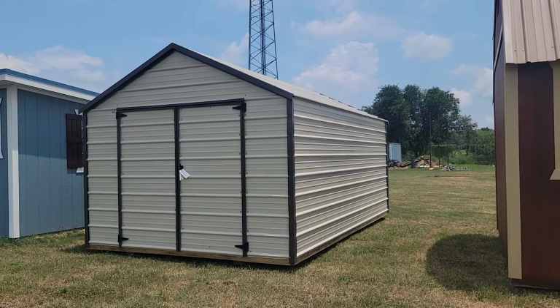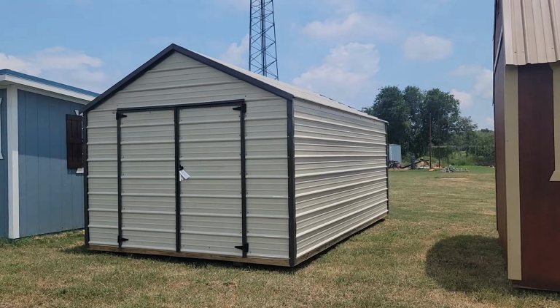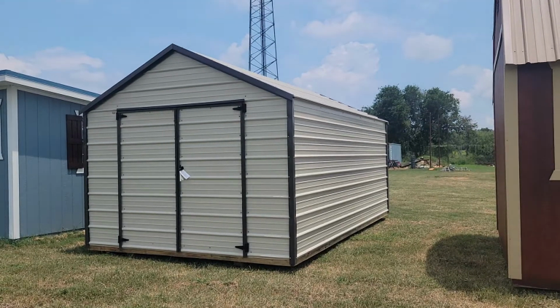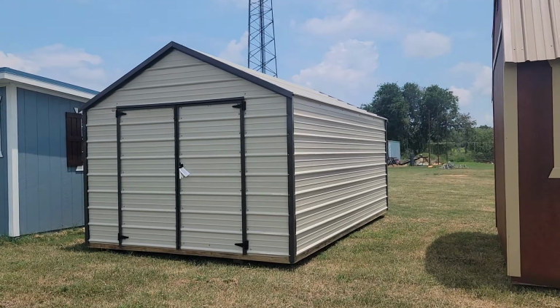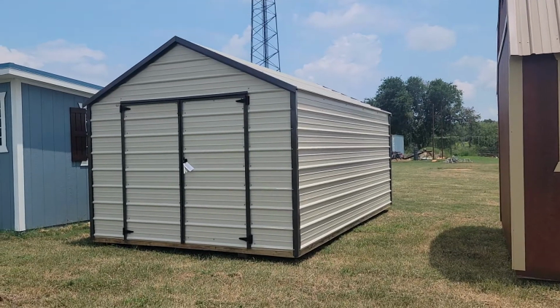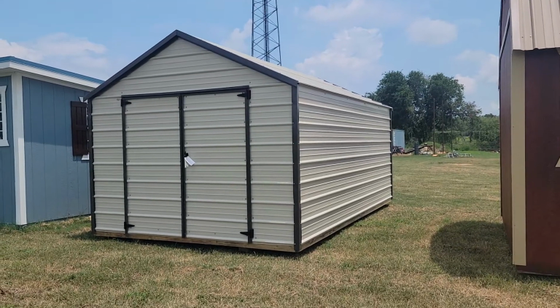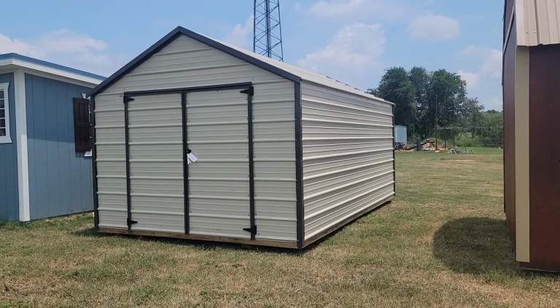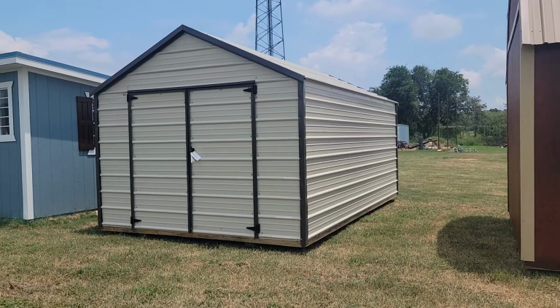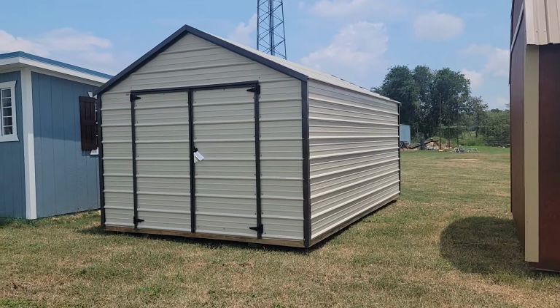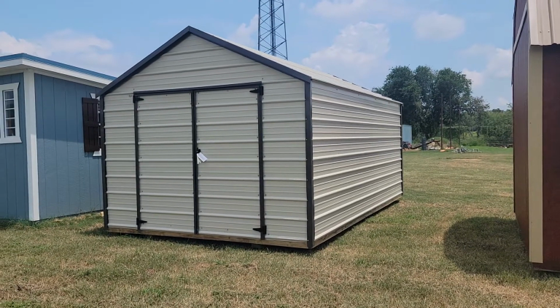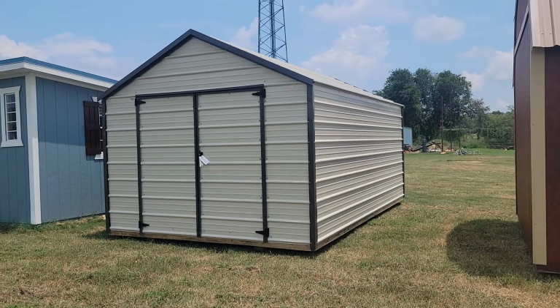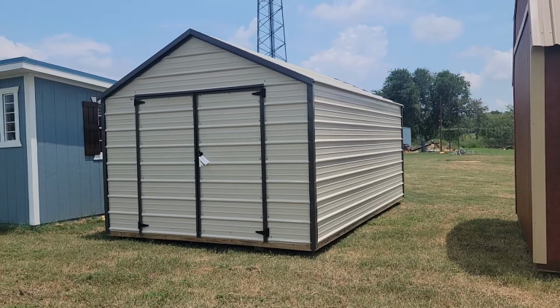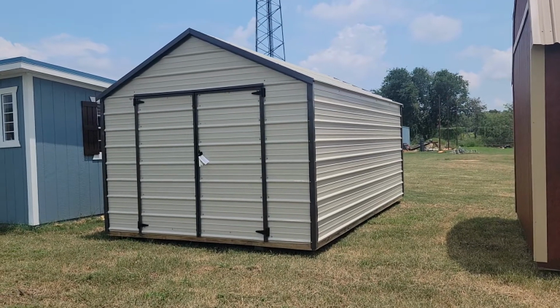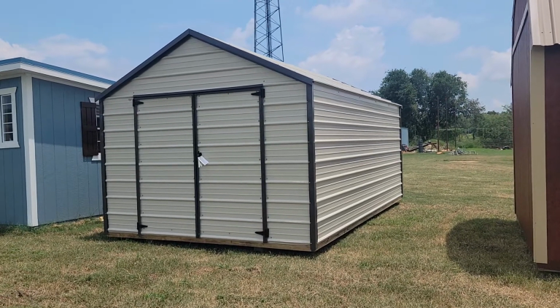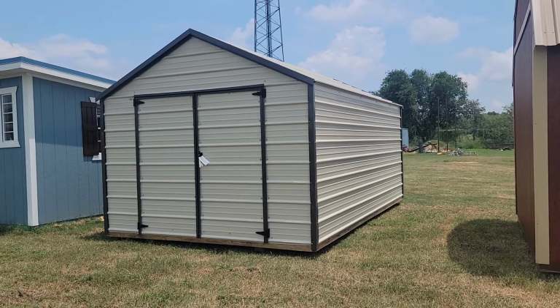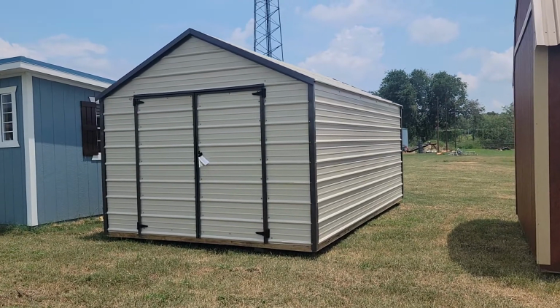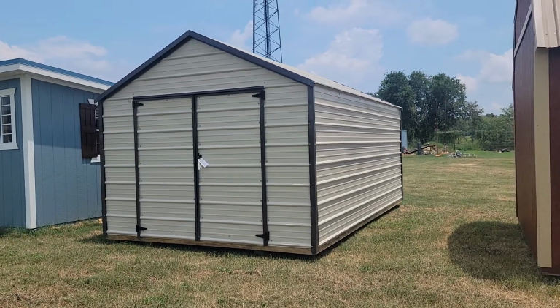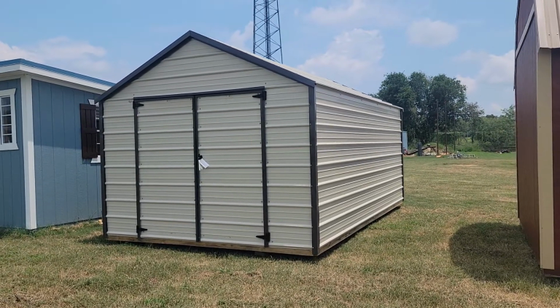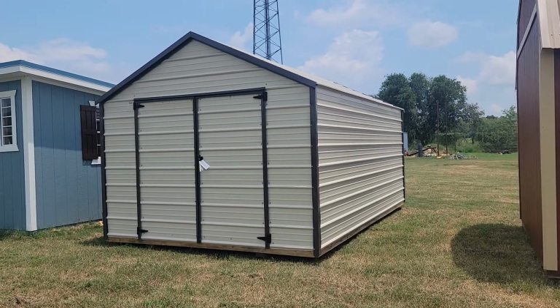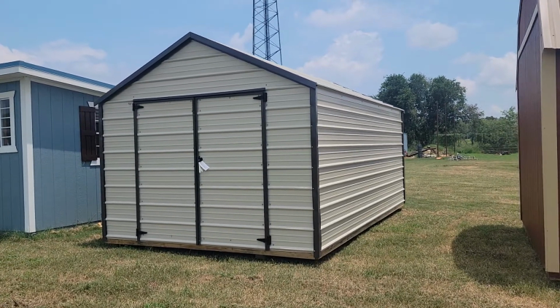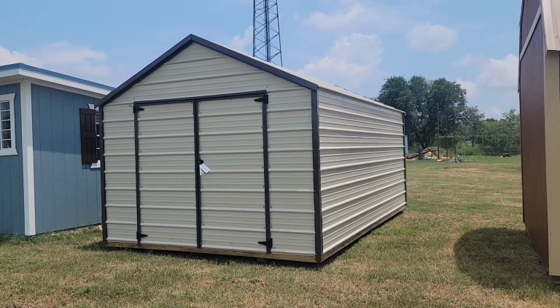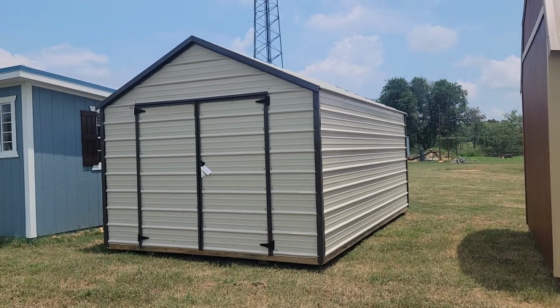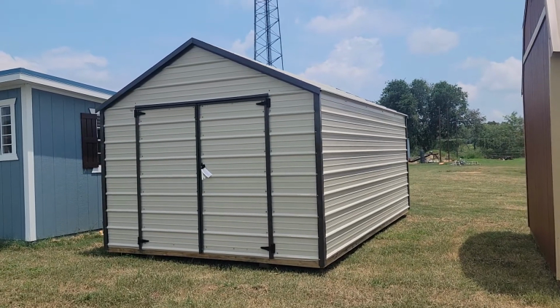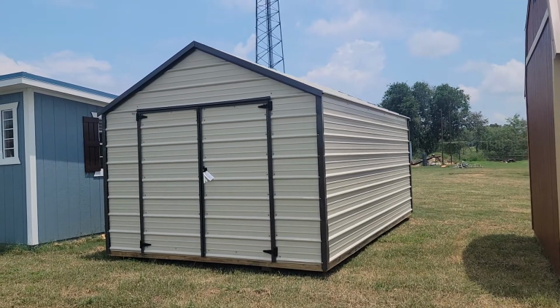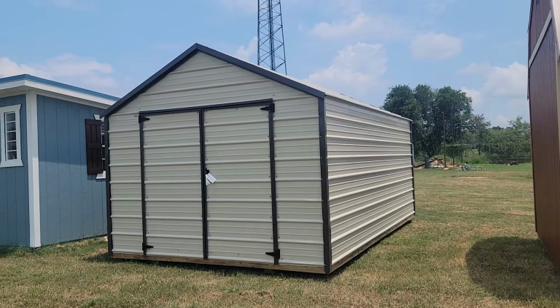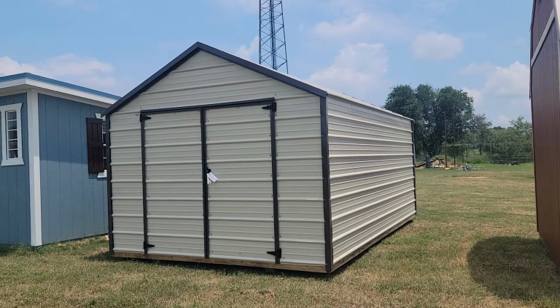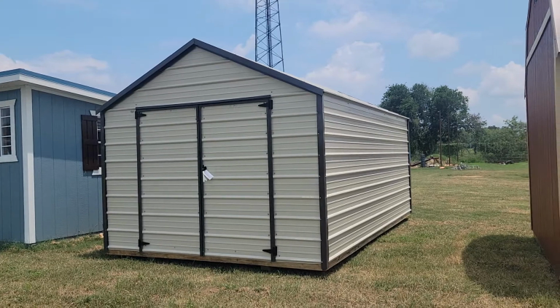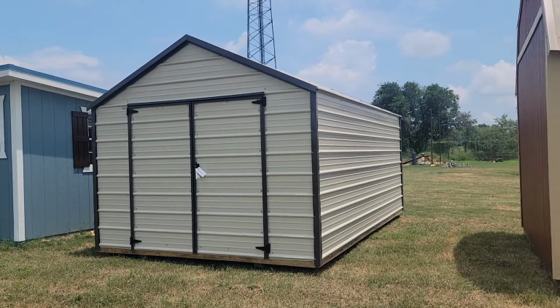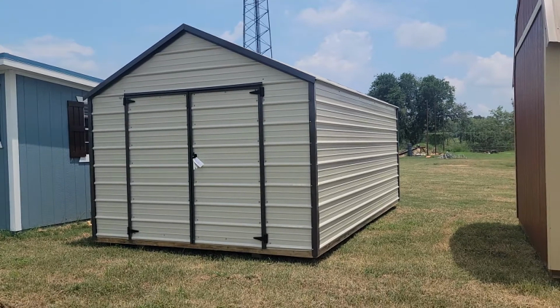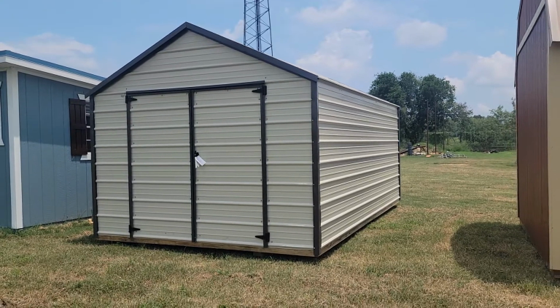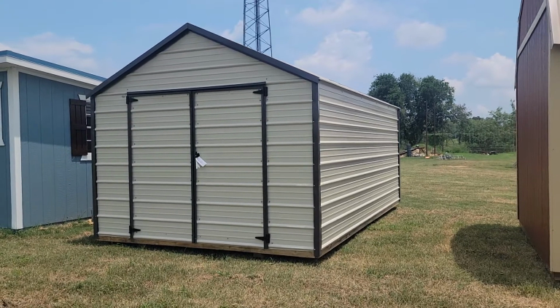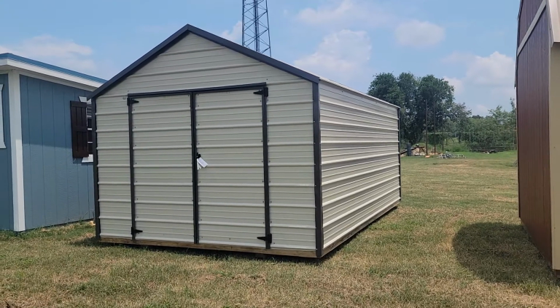Hey, this is Callie Valentine with Damascus Portable Buildings. I'm an authorized Dirksen dealer here in Floresville, Texas.